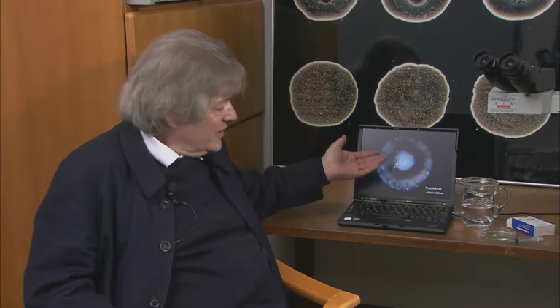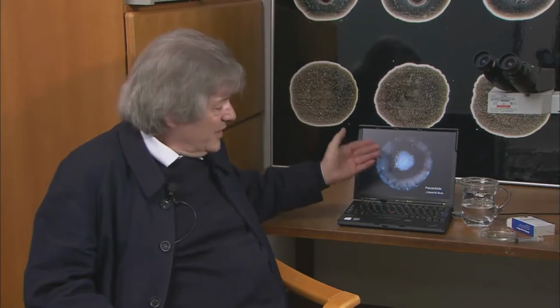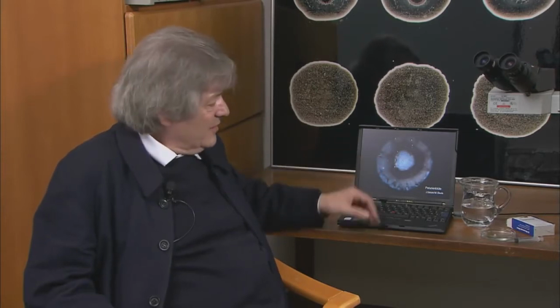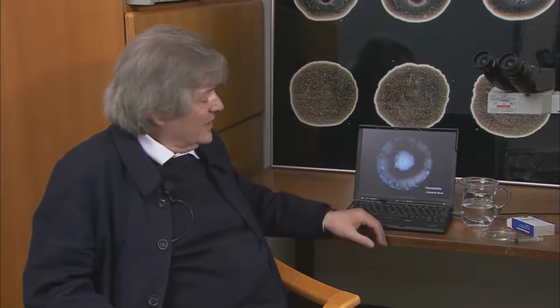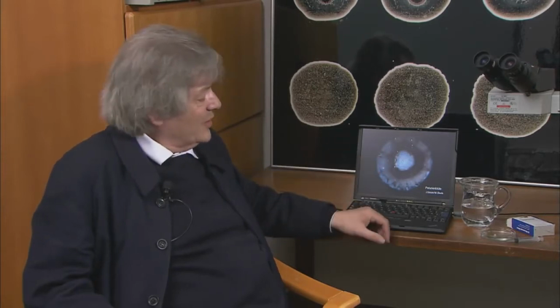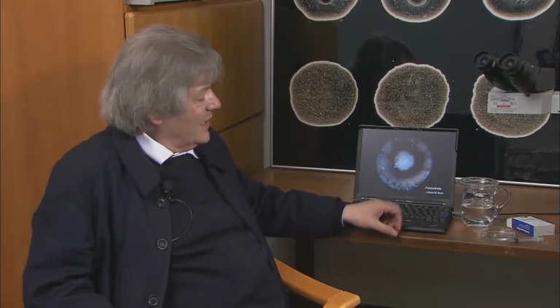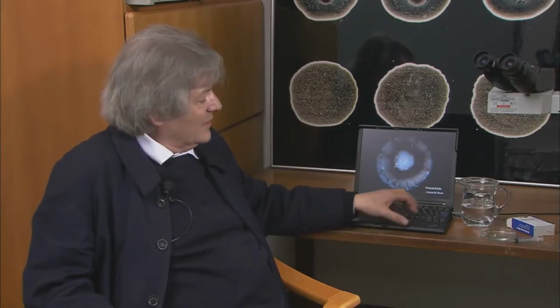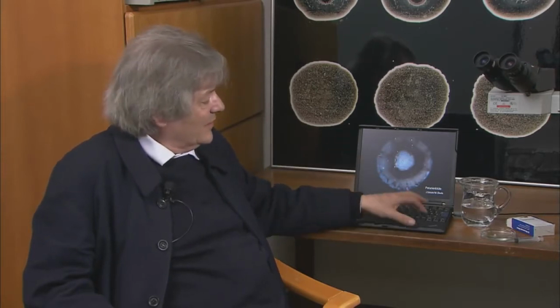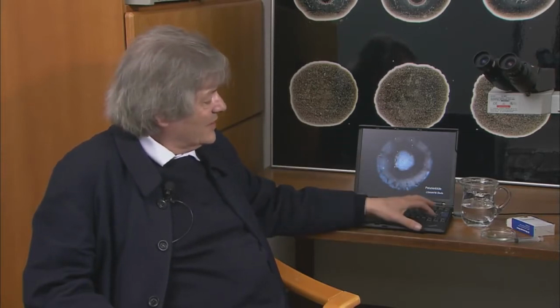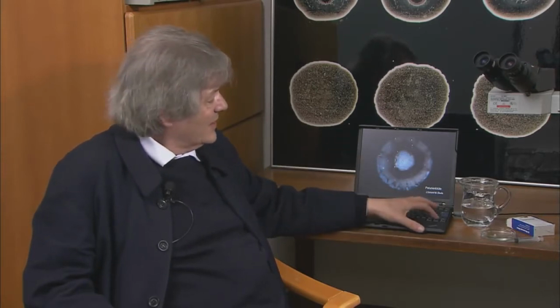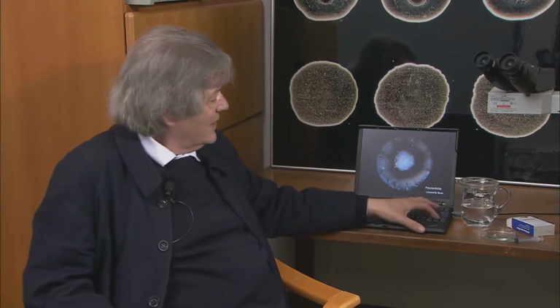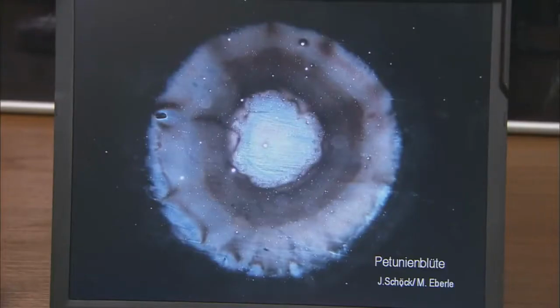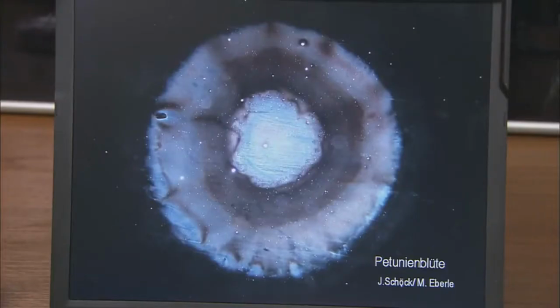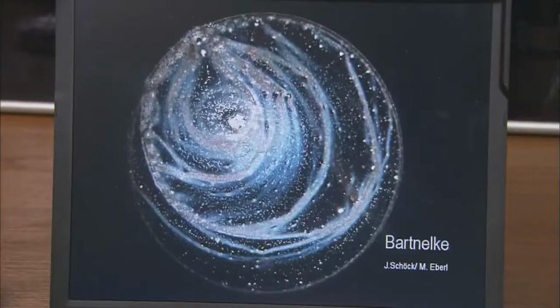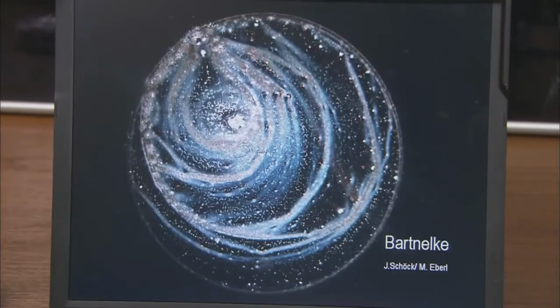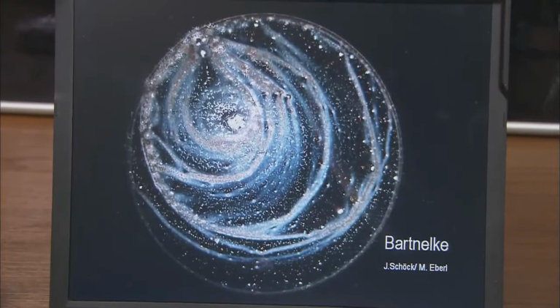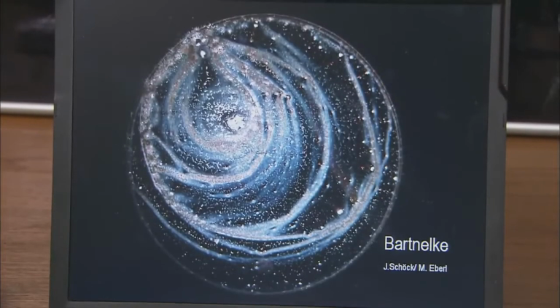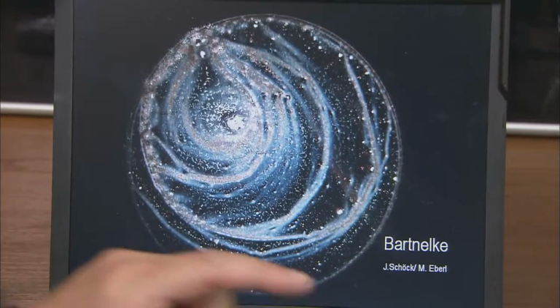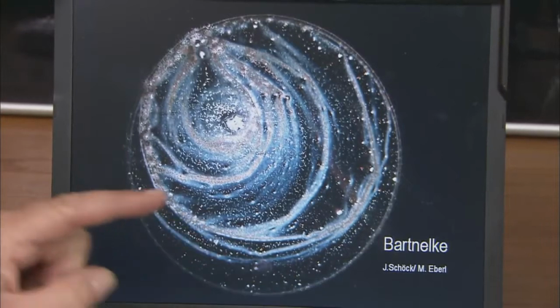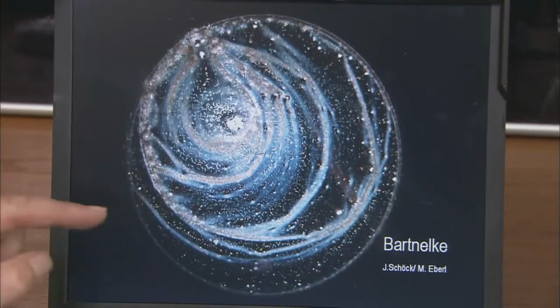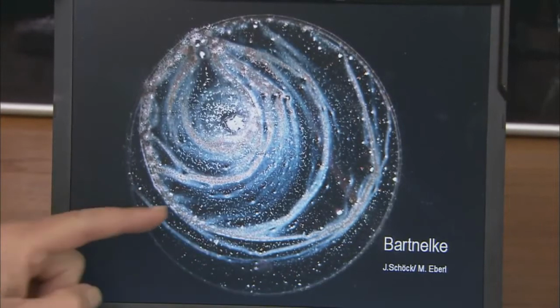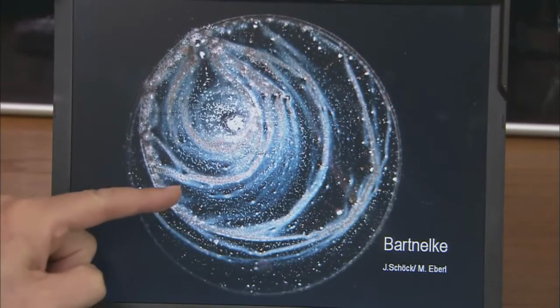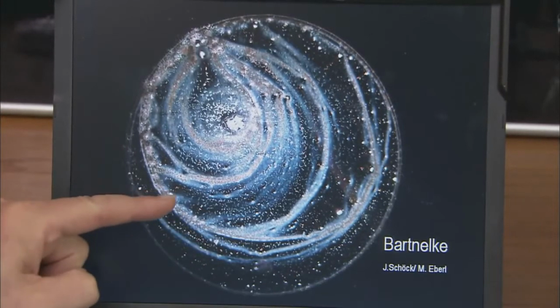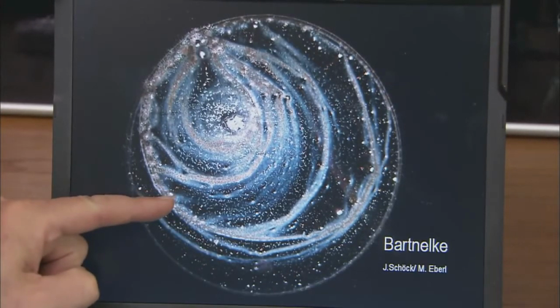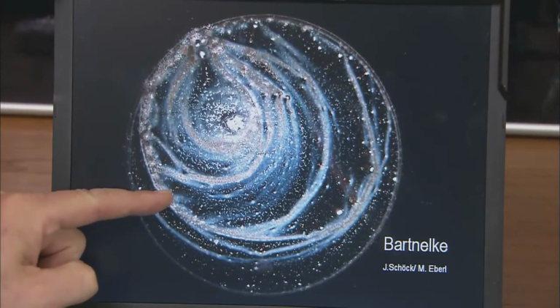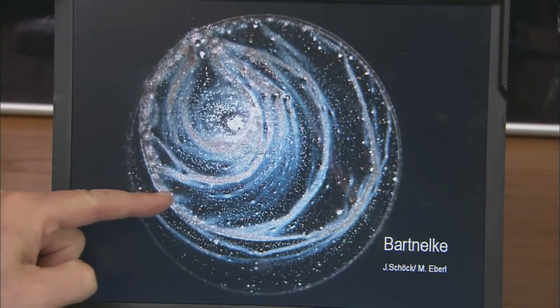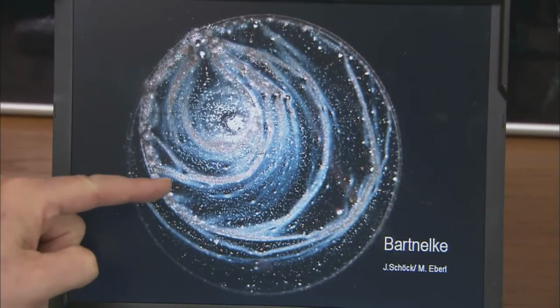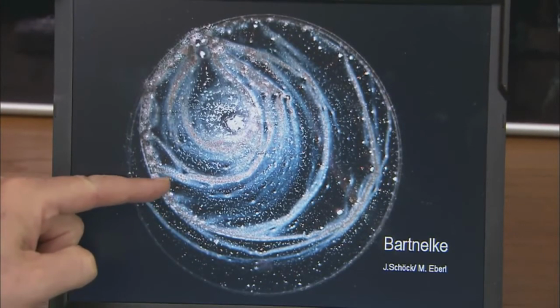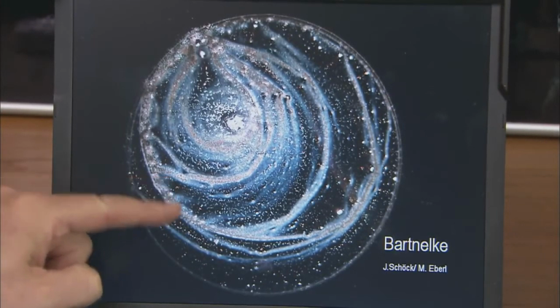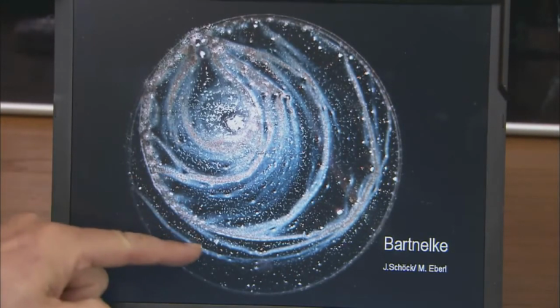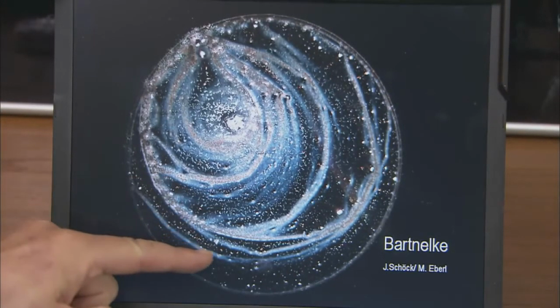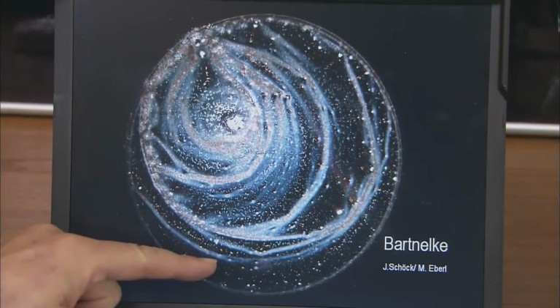And if you were to put a different flower in here, for example a sweet william flower, then all the drops of this water would look like sweet william.